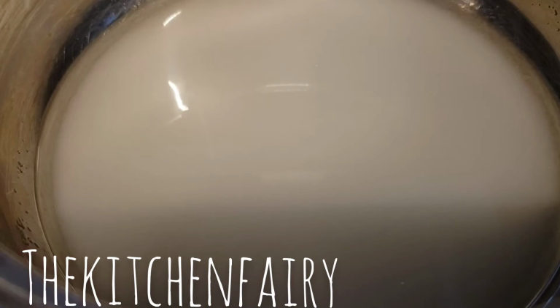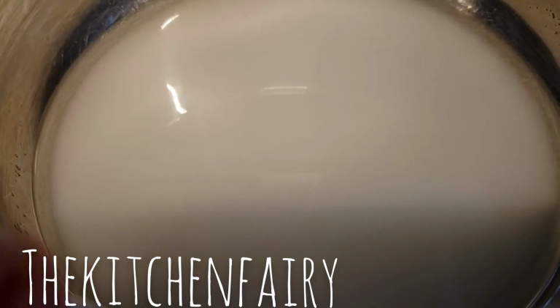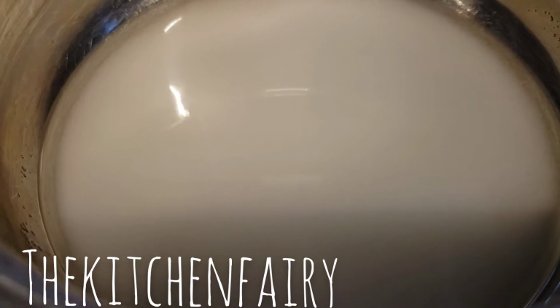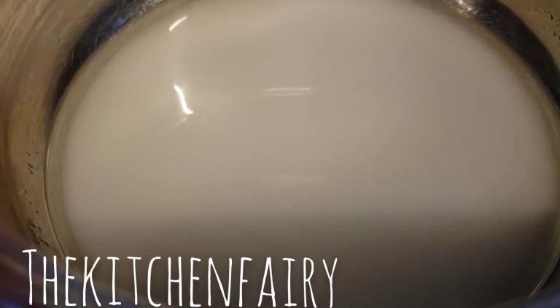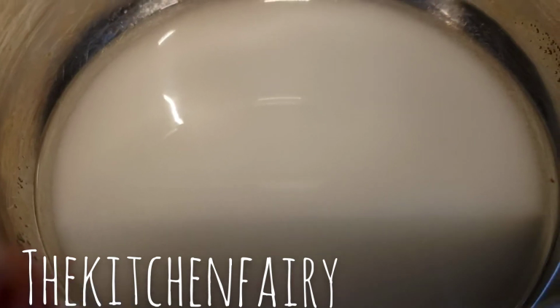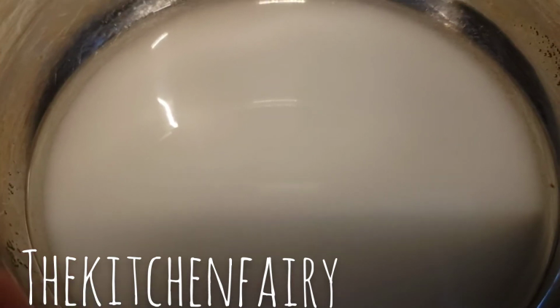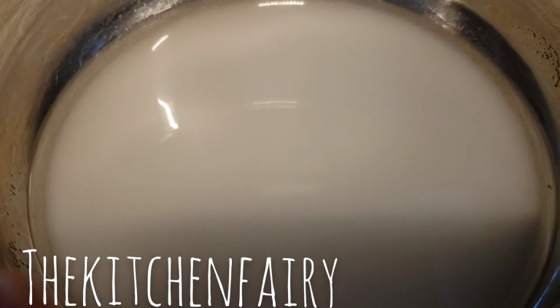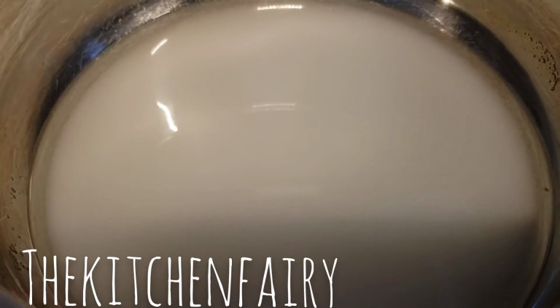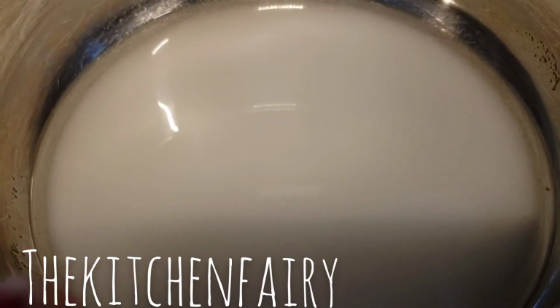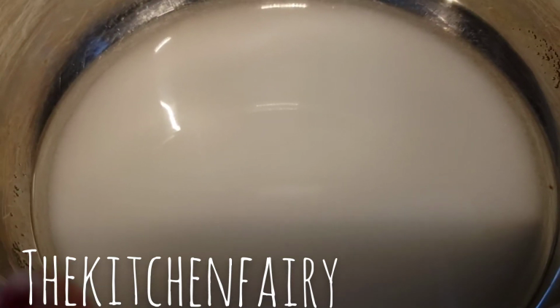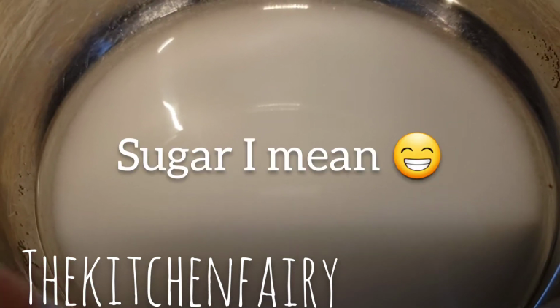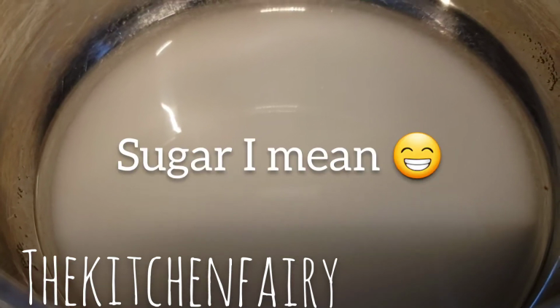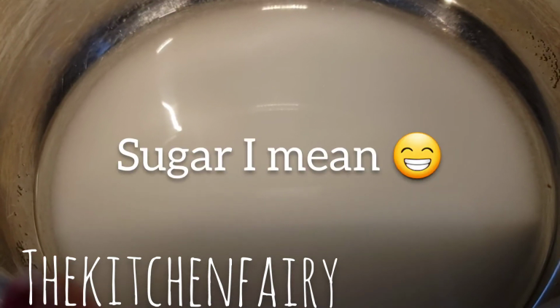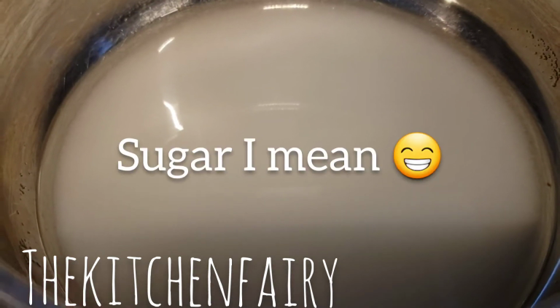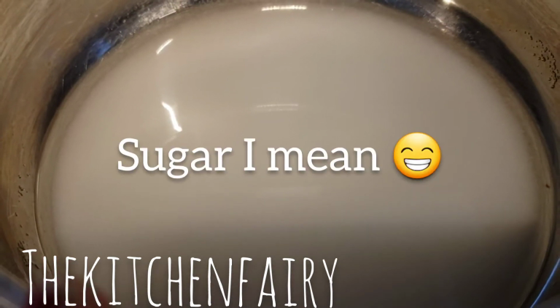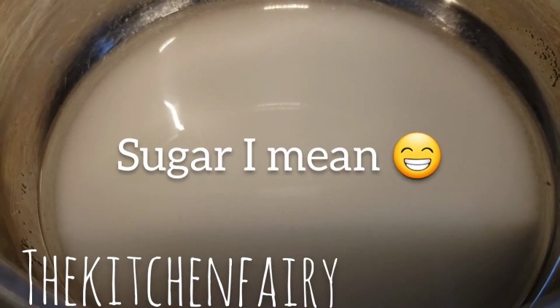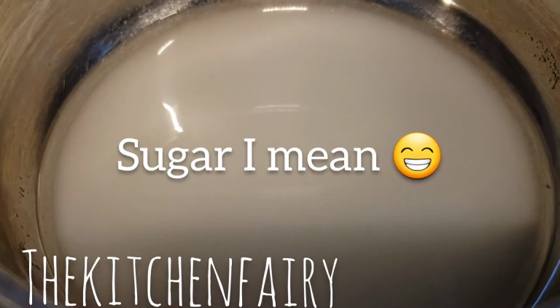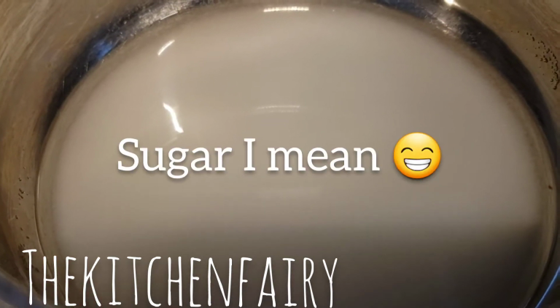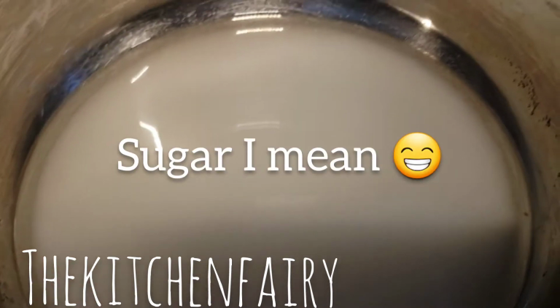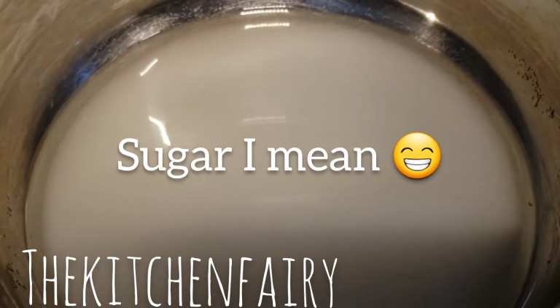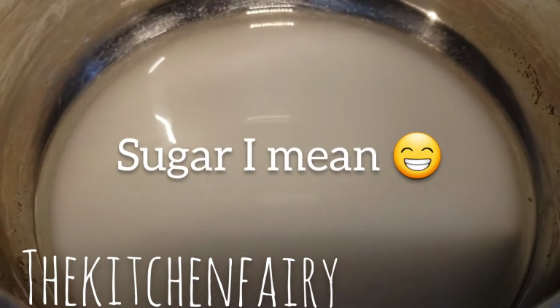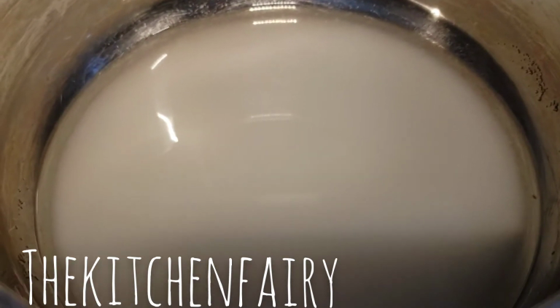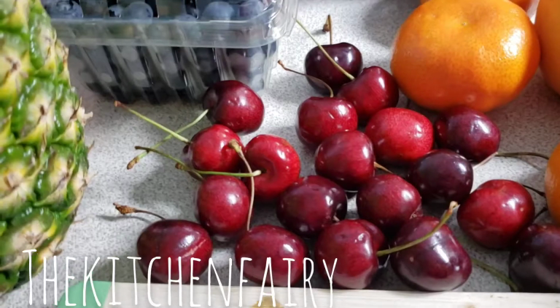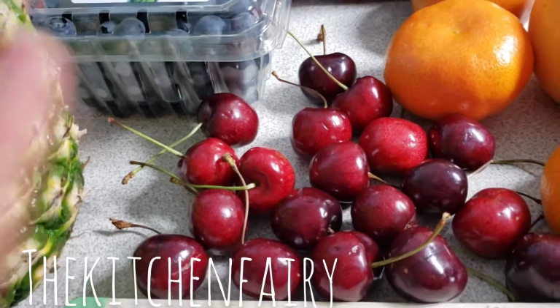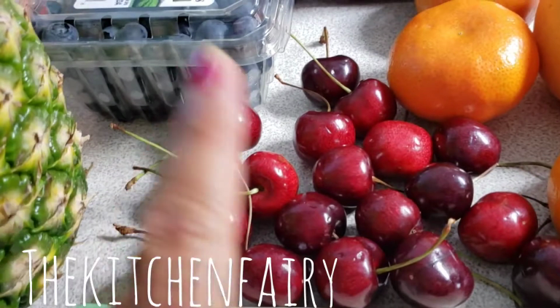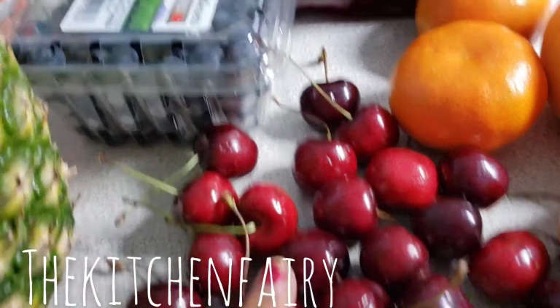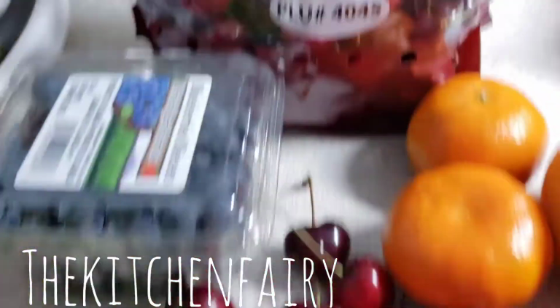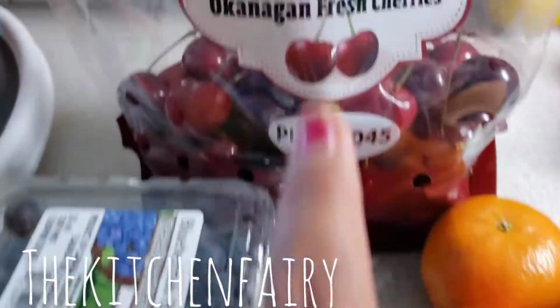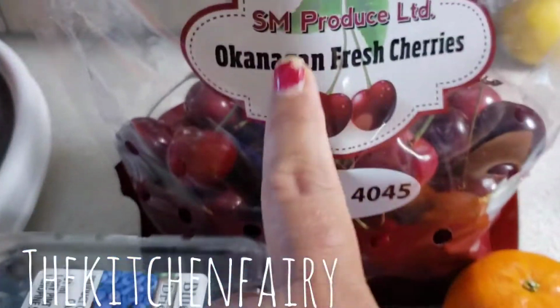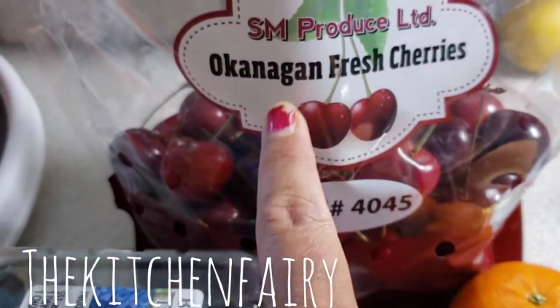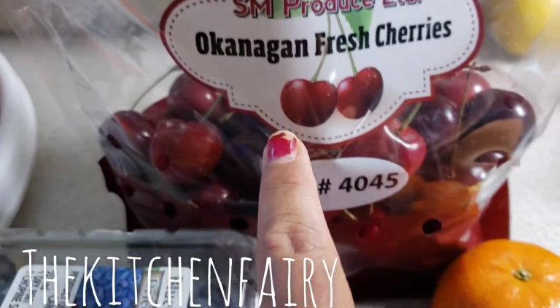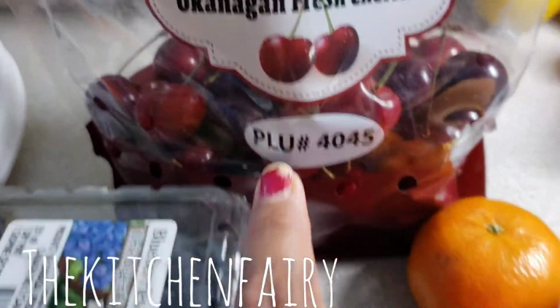We're gonna make the syrup first. This is one cup of sugar with half a cup of water. We're just gonna bring it to a boil until the sugar totally dissolves.